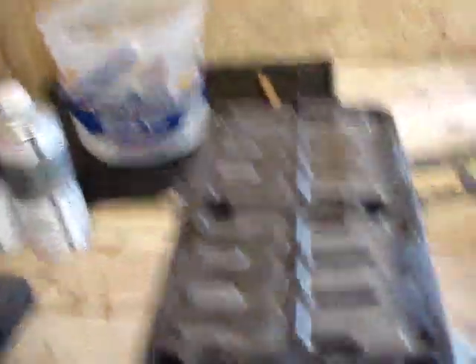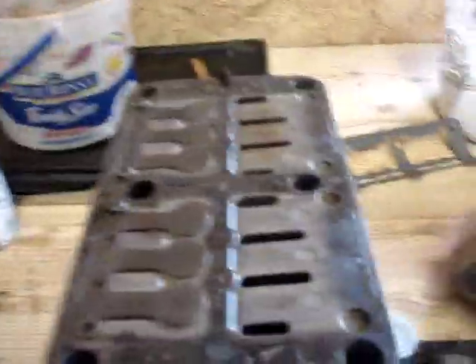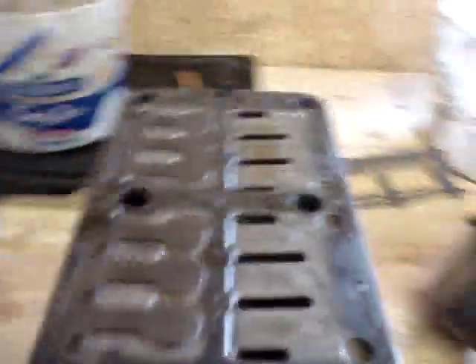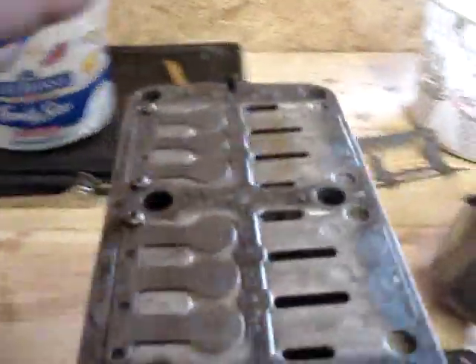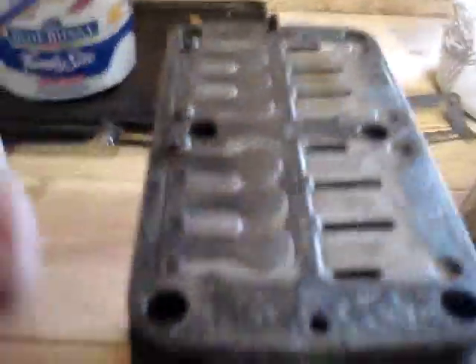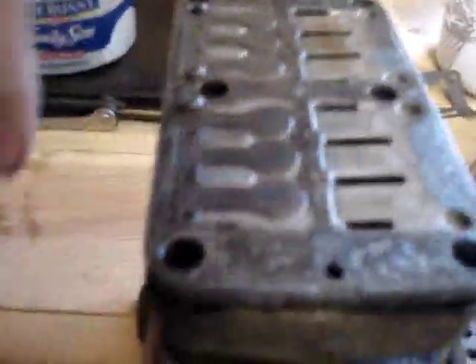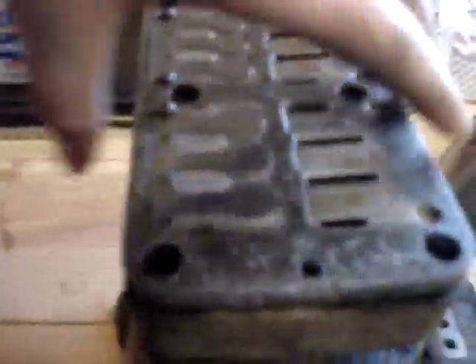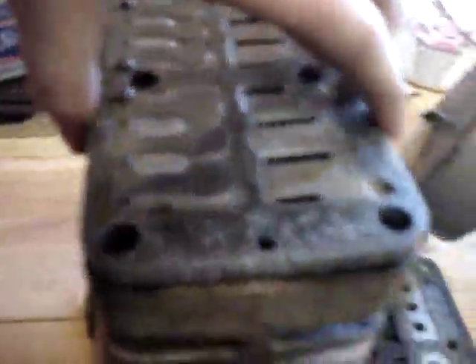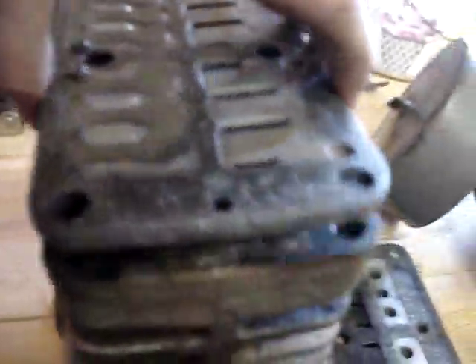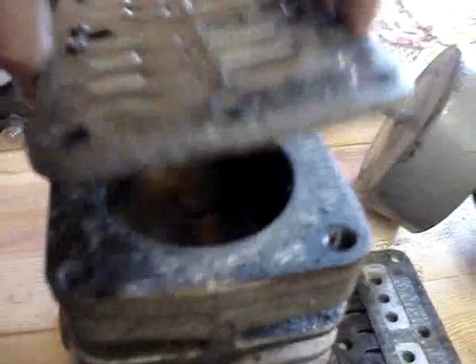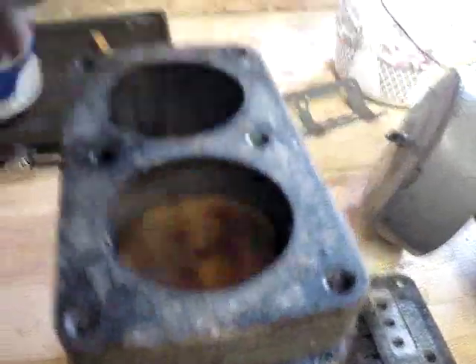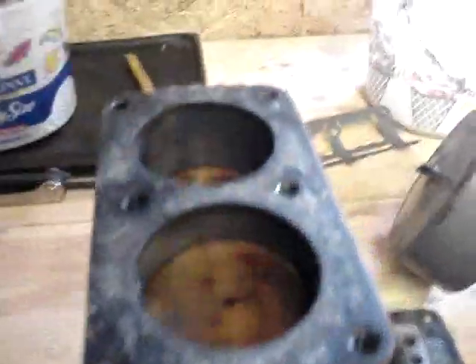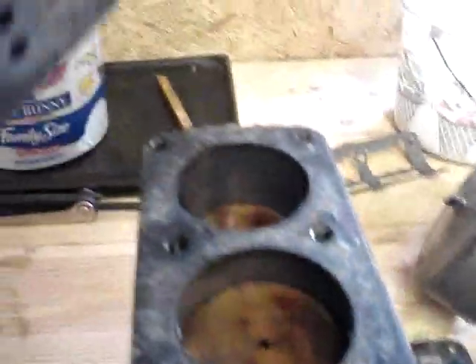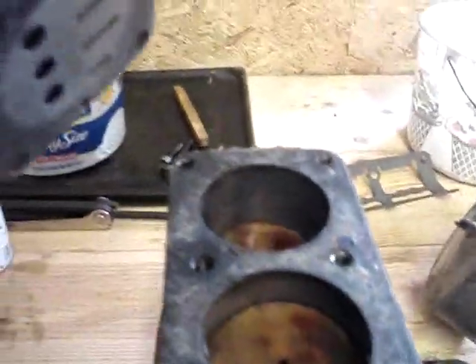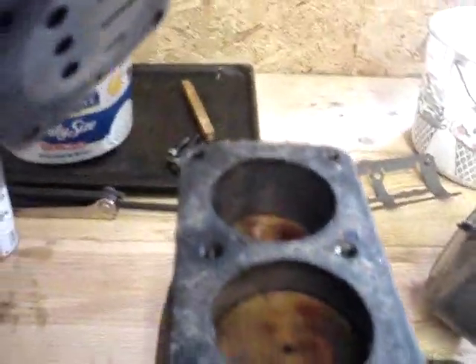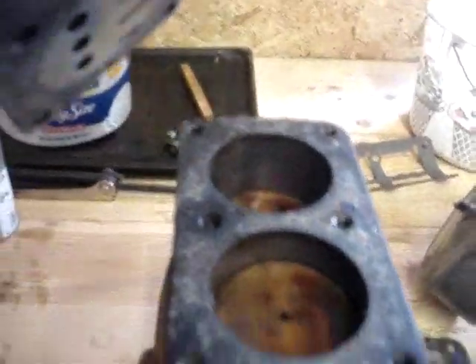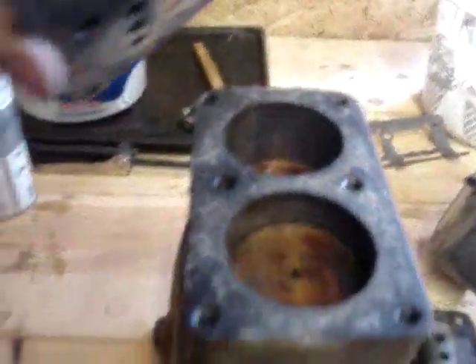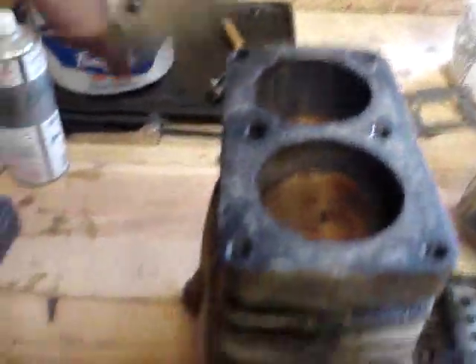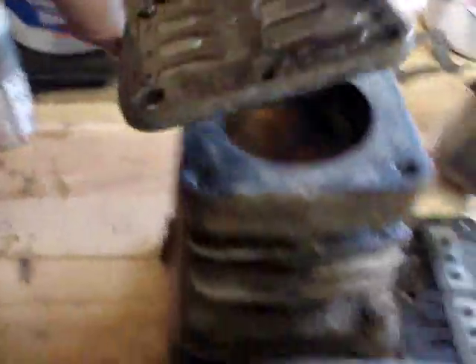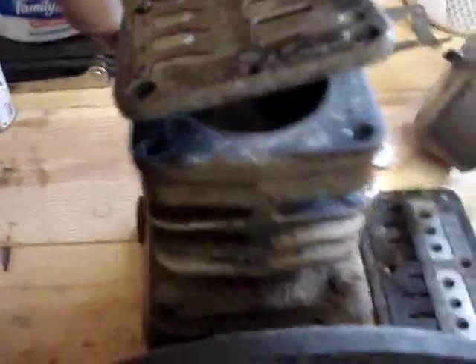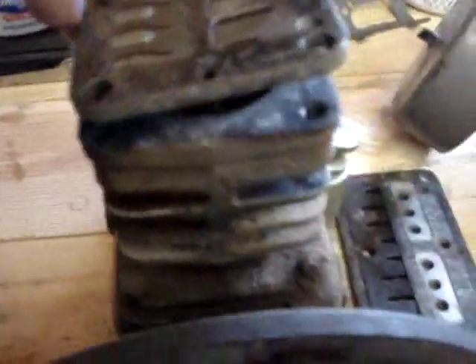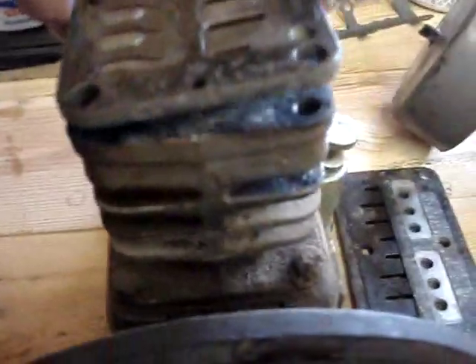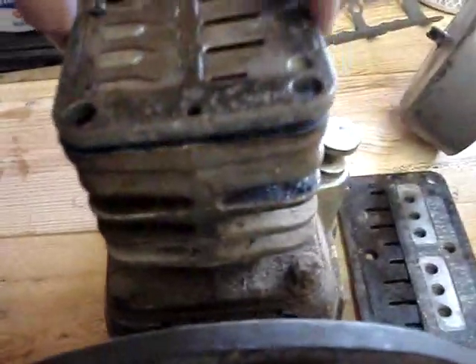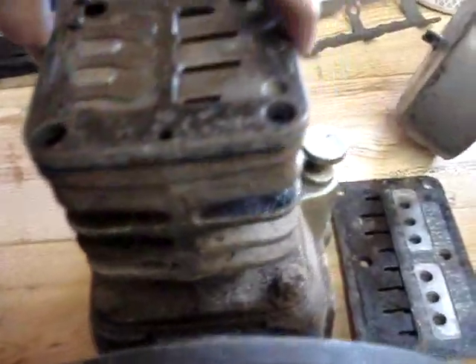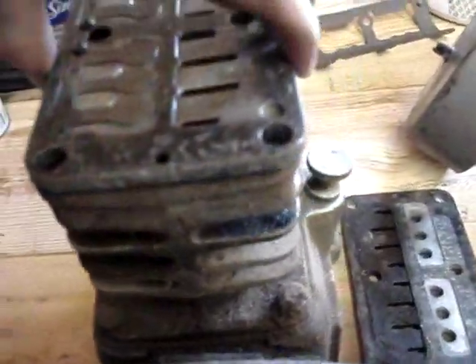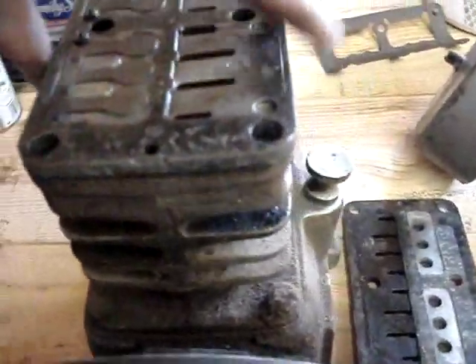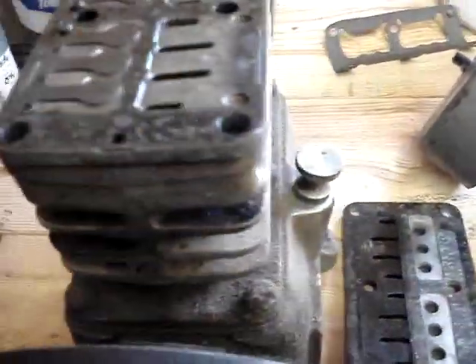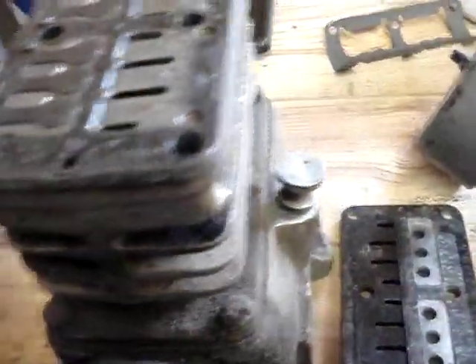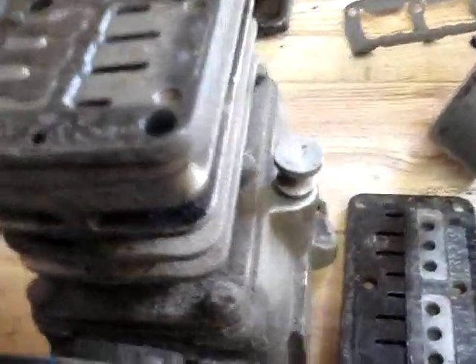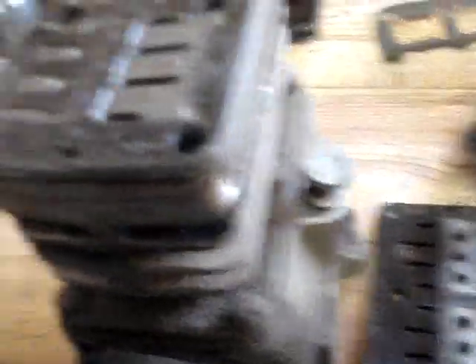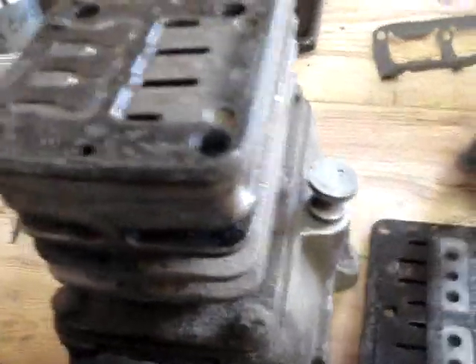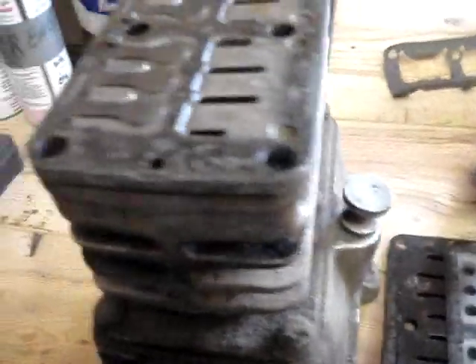This one needed new gaskets, so I was cleaning it up and putting some new gaskets in it.